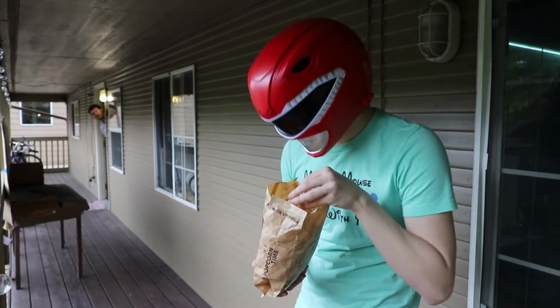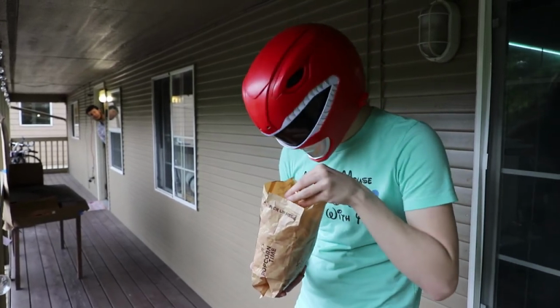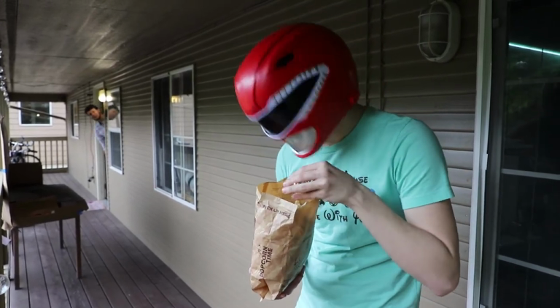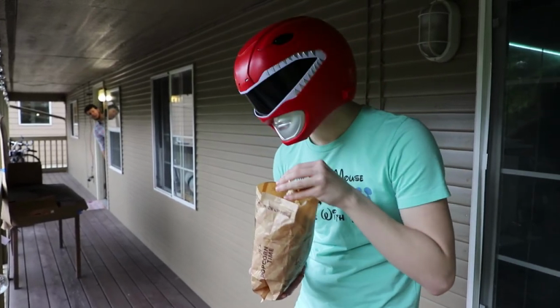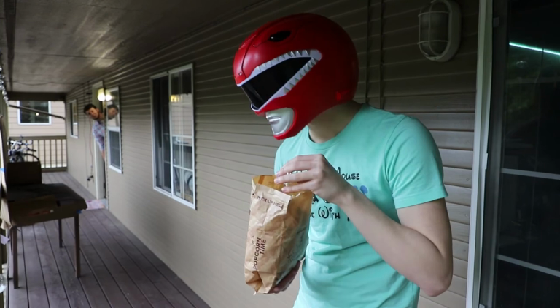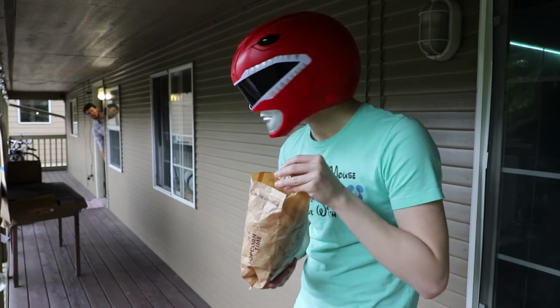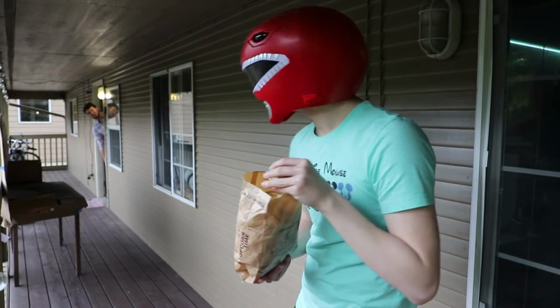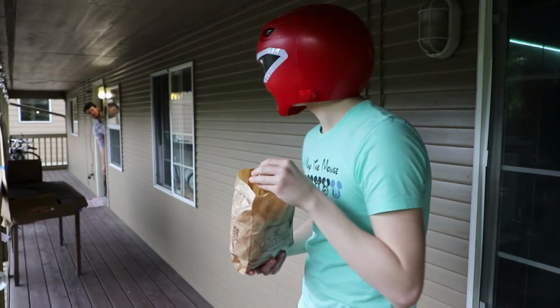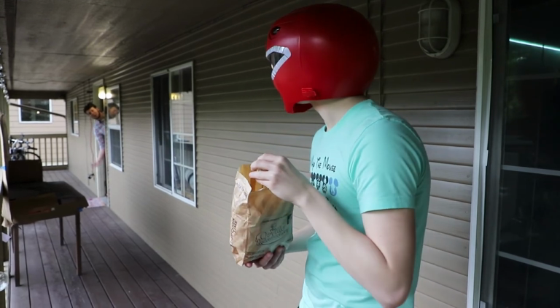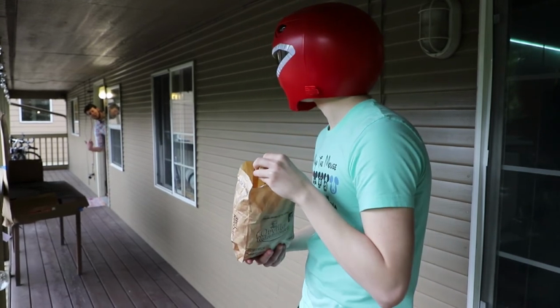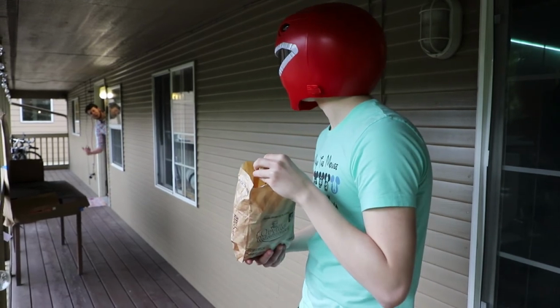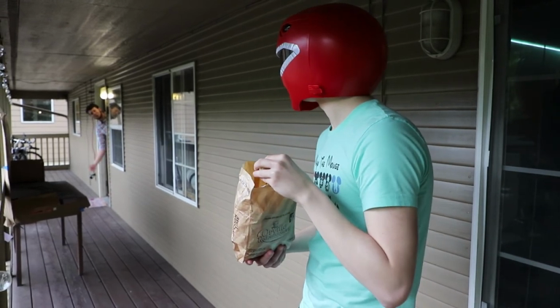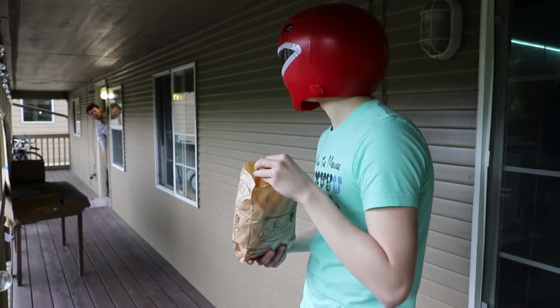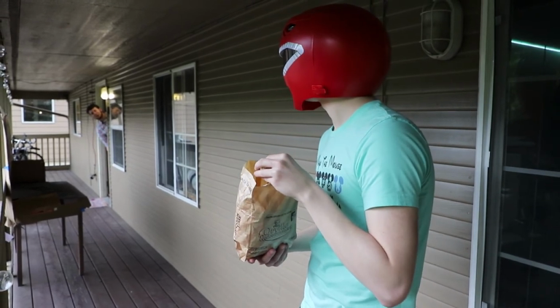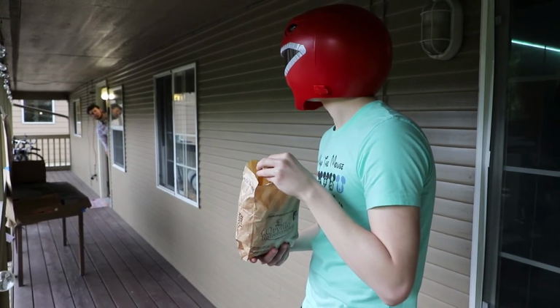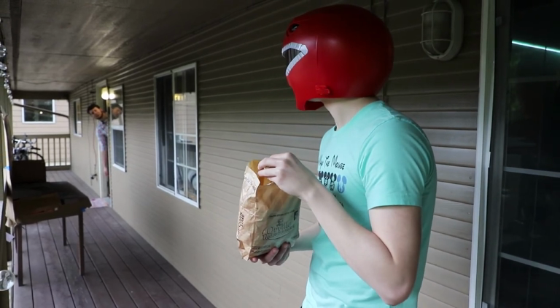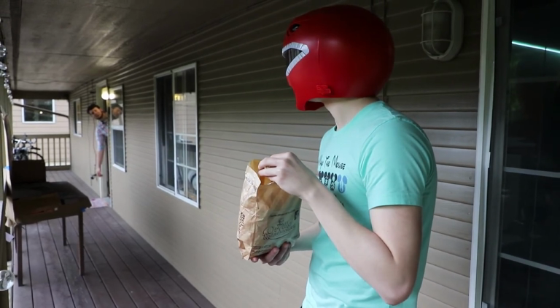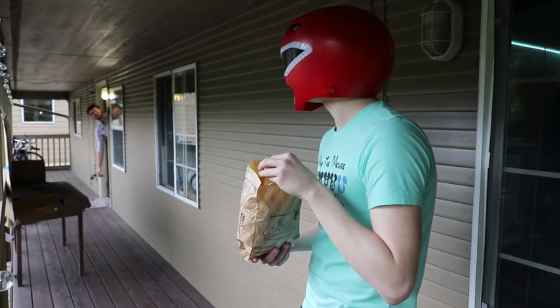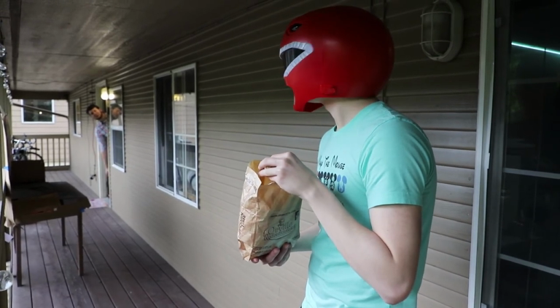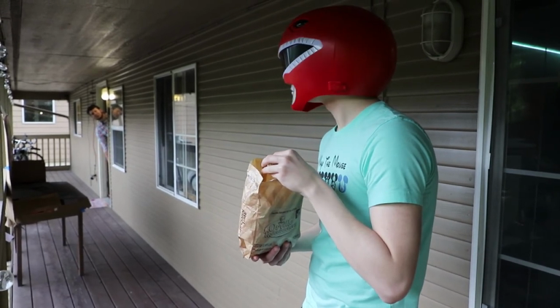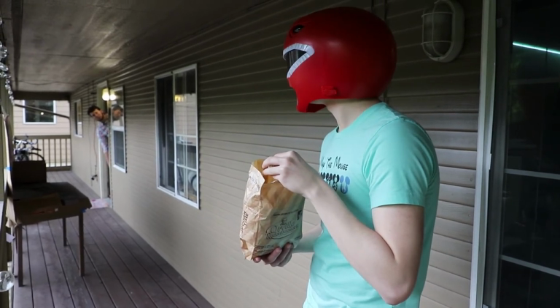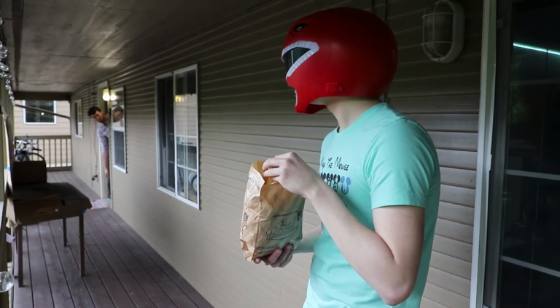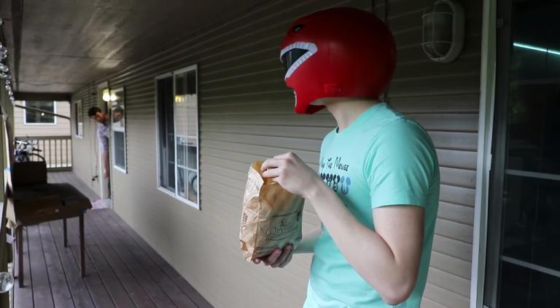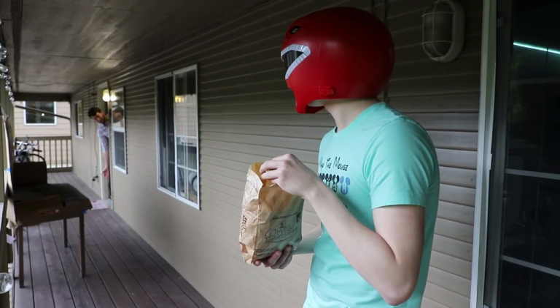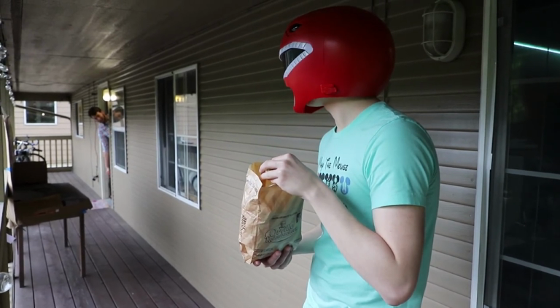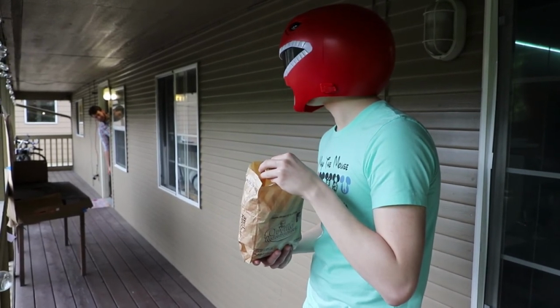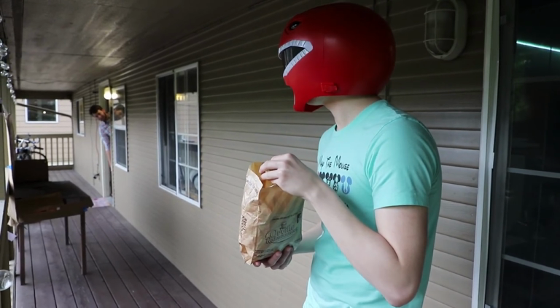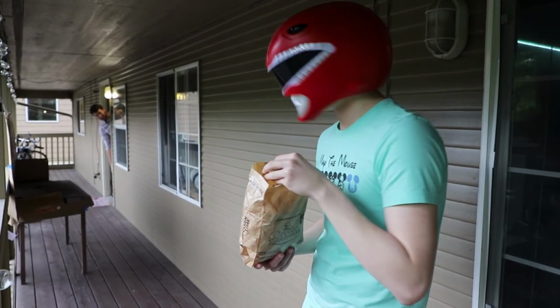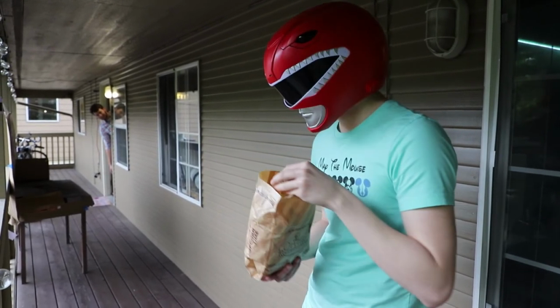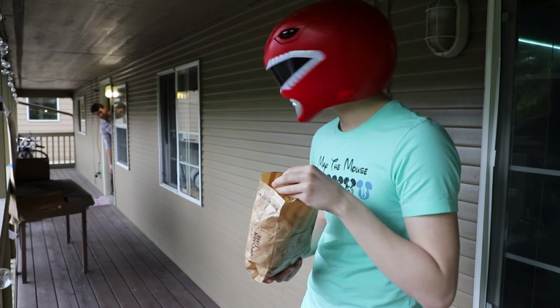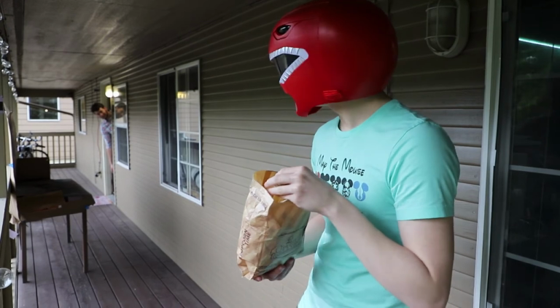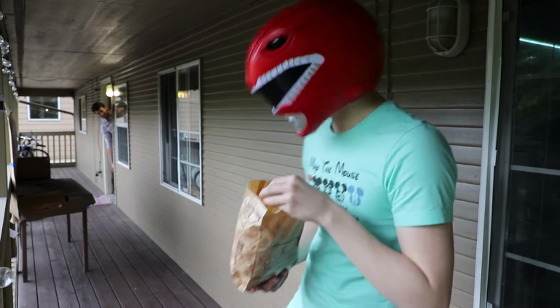Hey, Sam. Can we have the helmet back now? Please? Please?